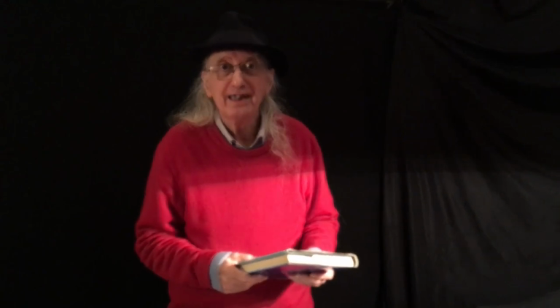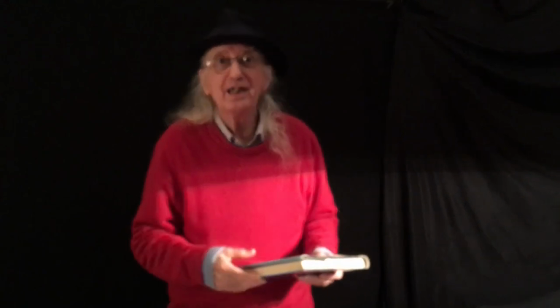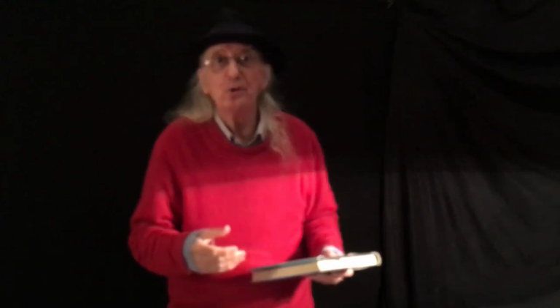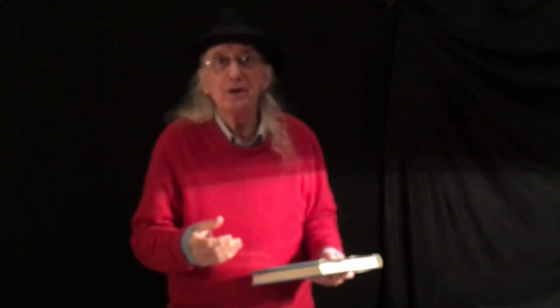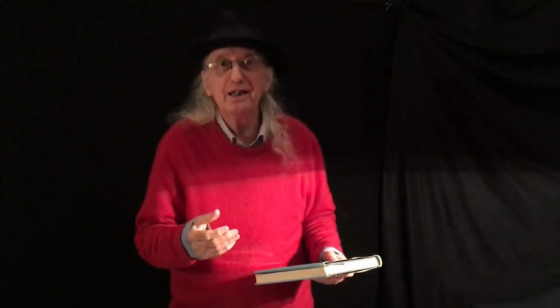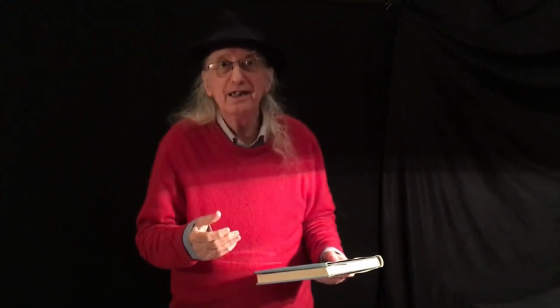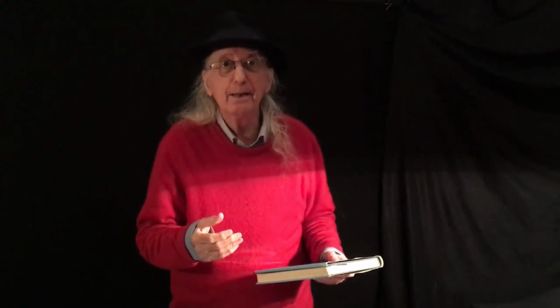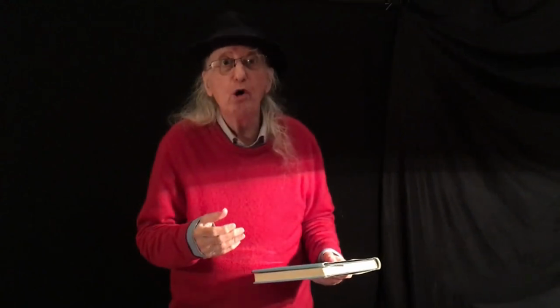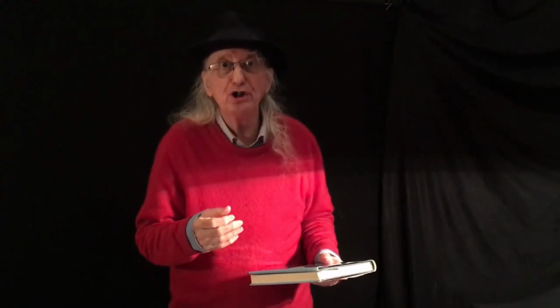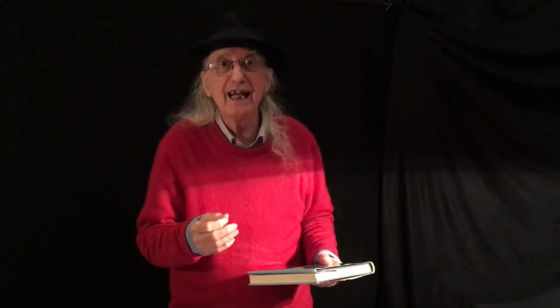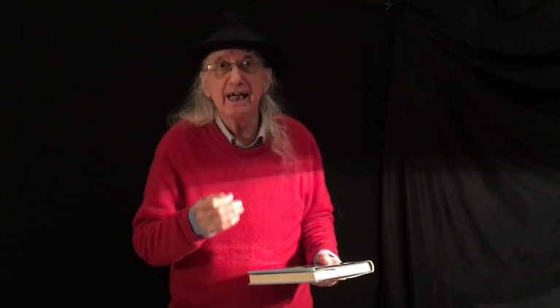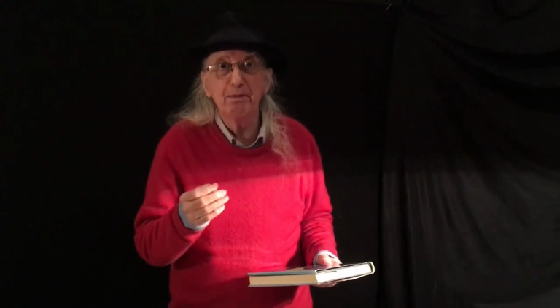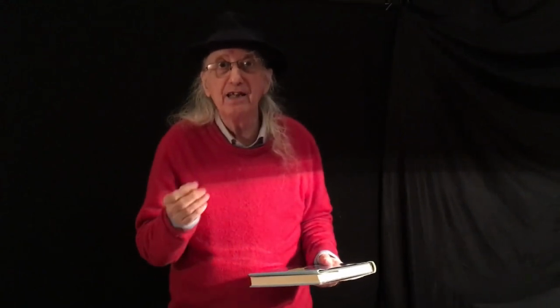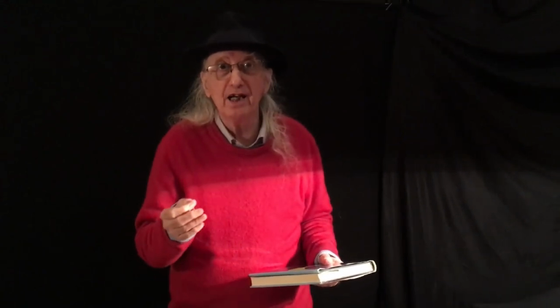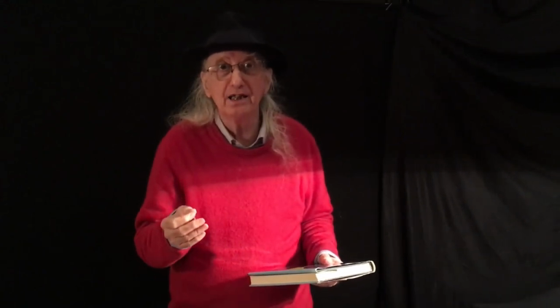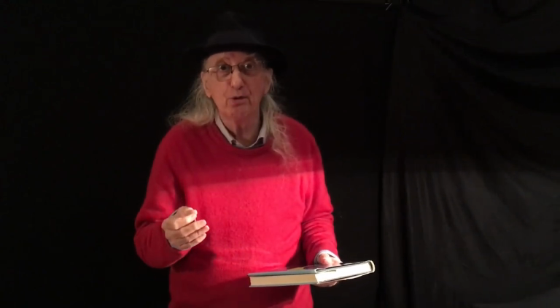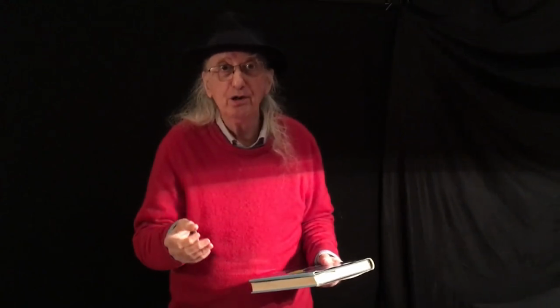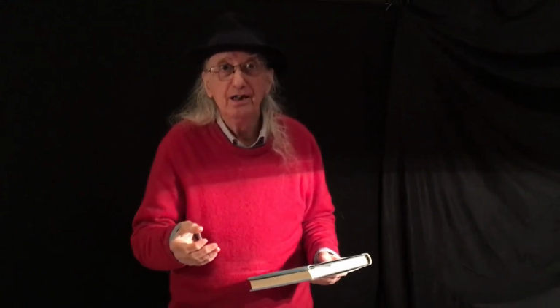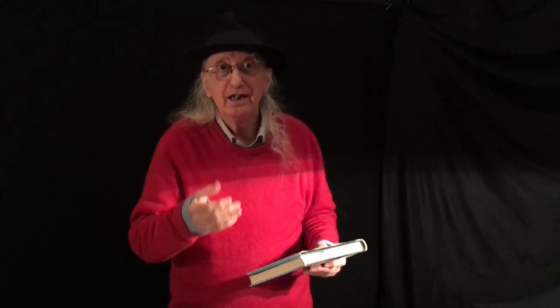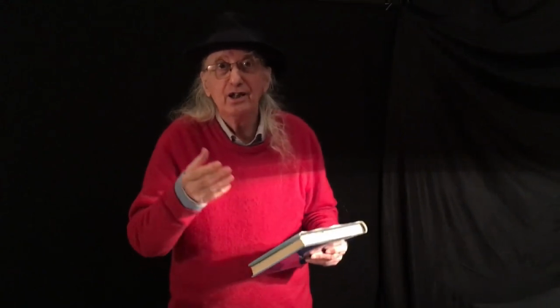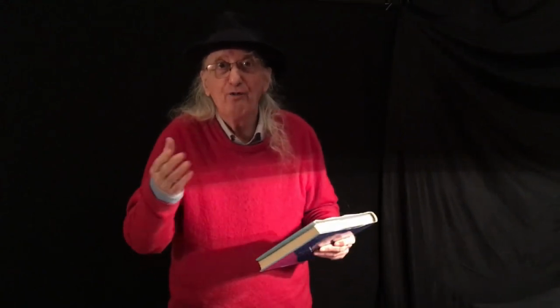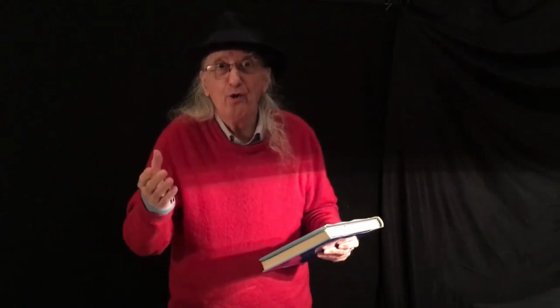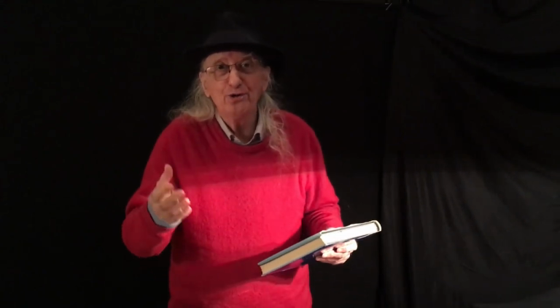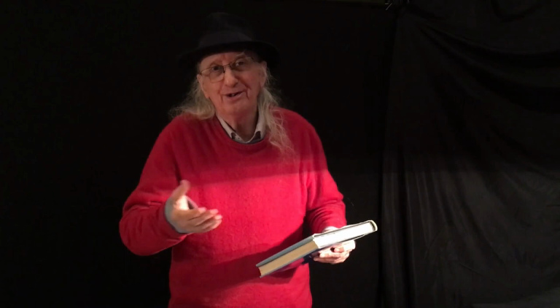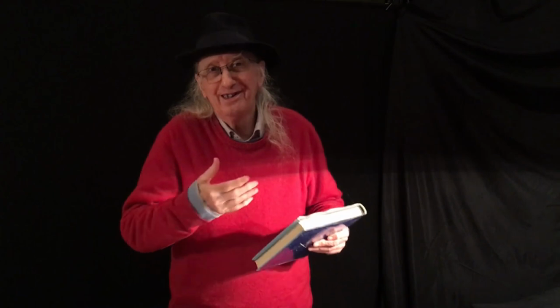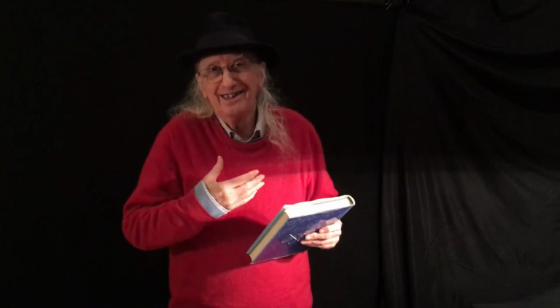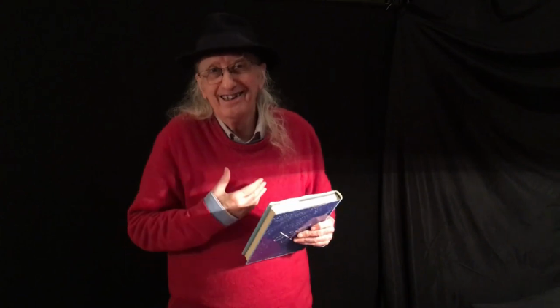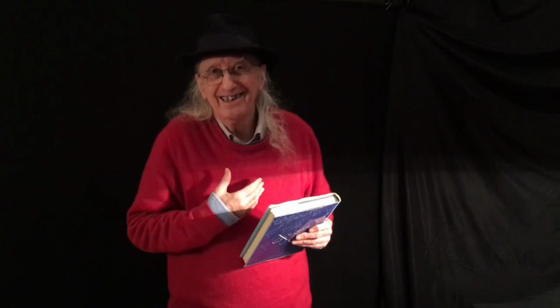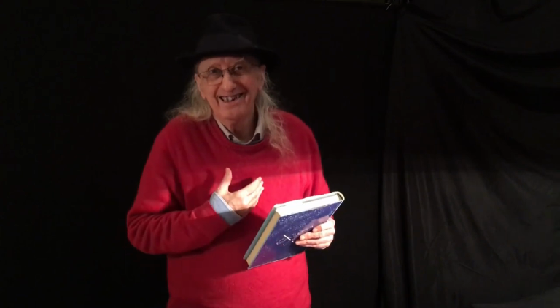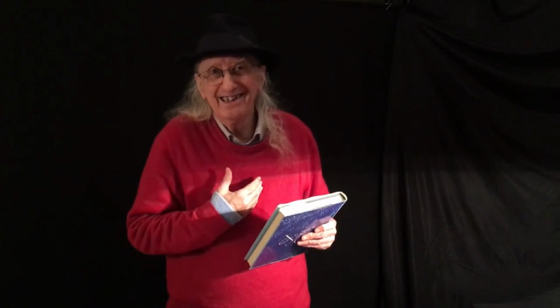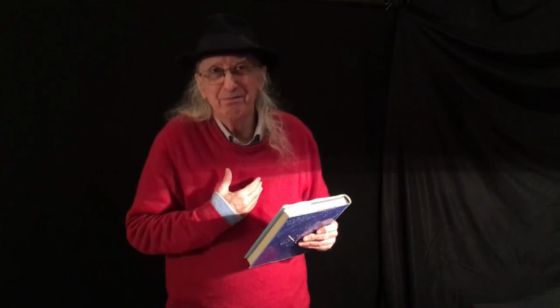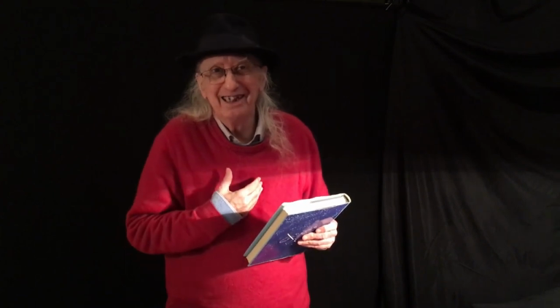Including the most elegant magicians in the world — that, of course, is me.